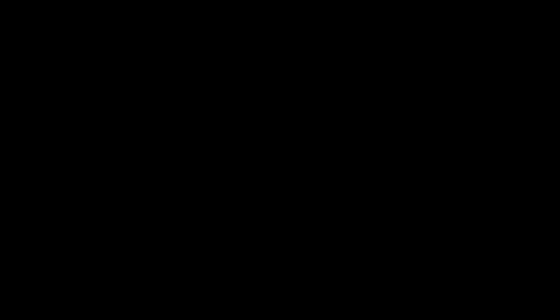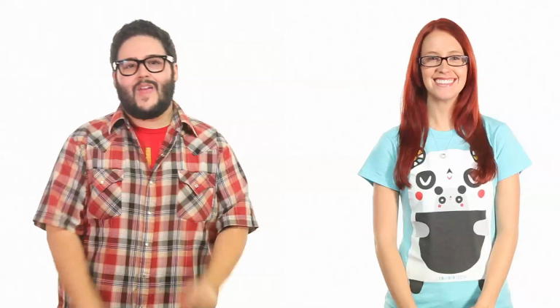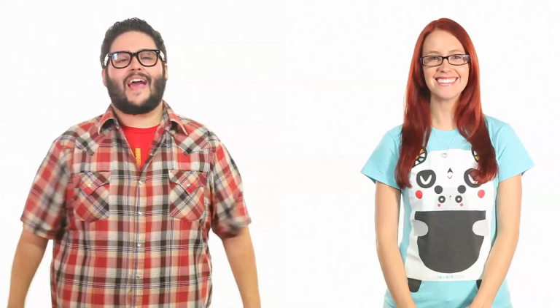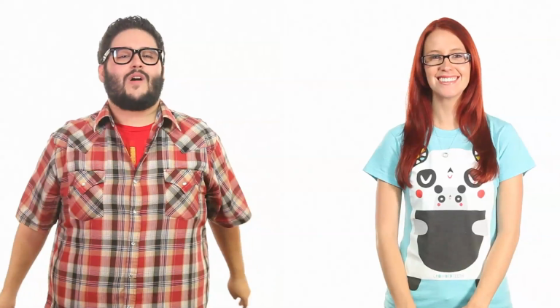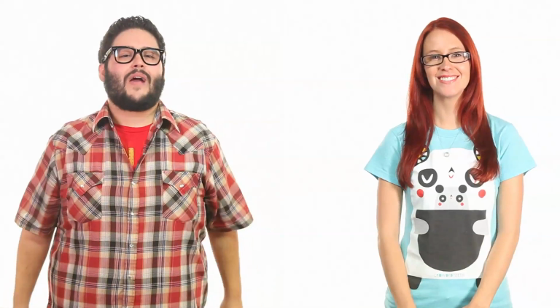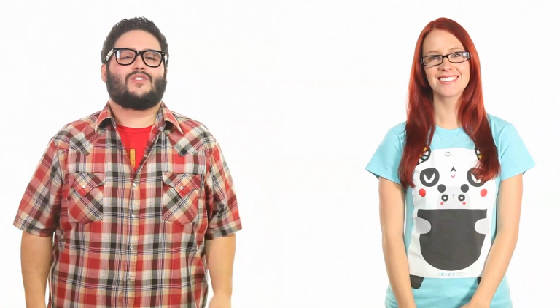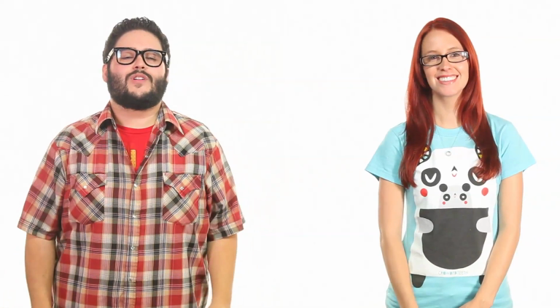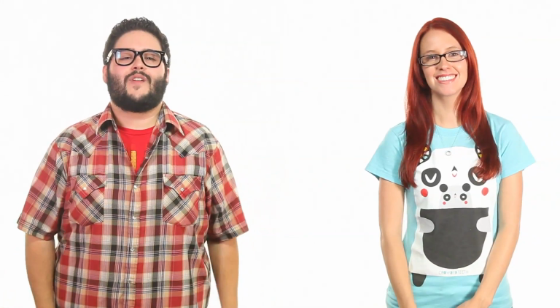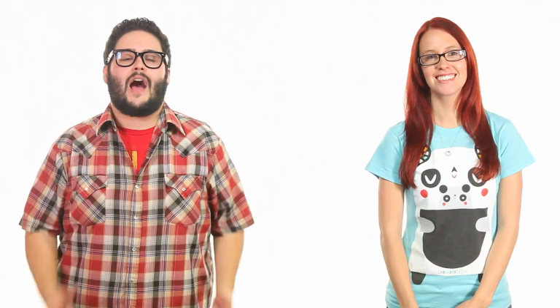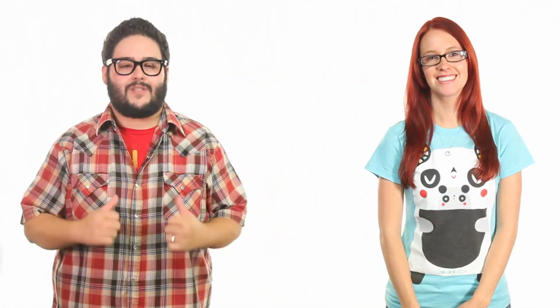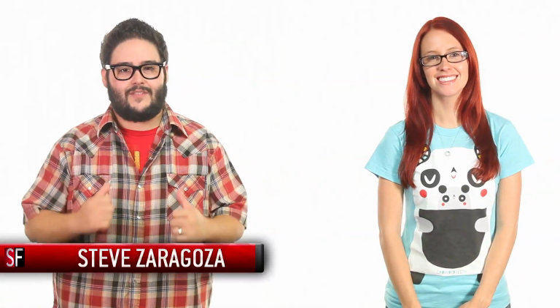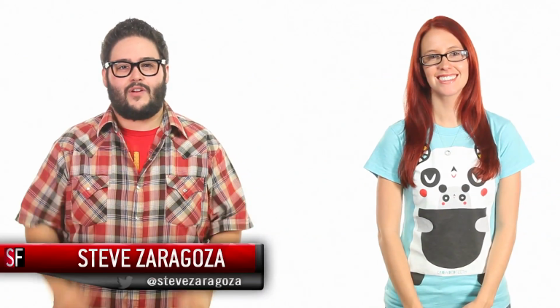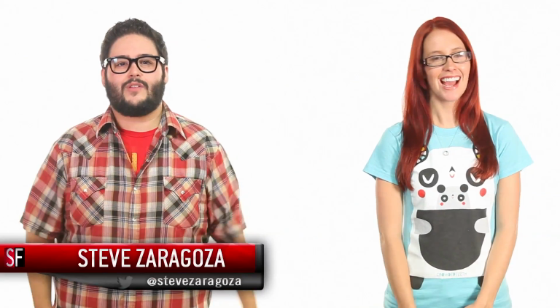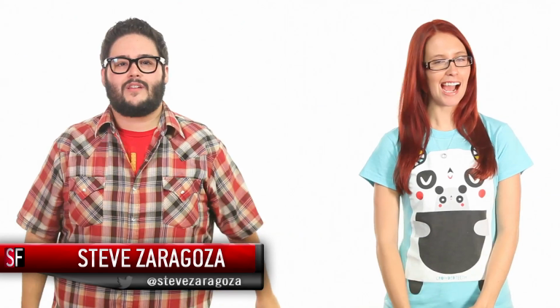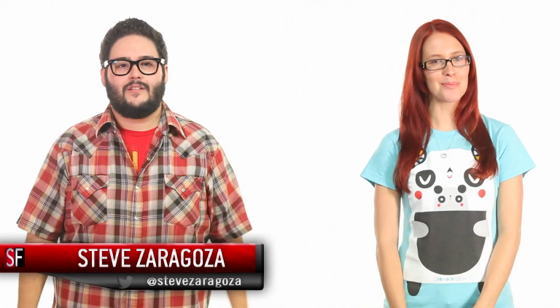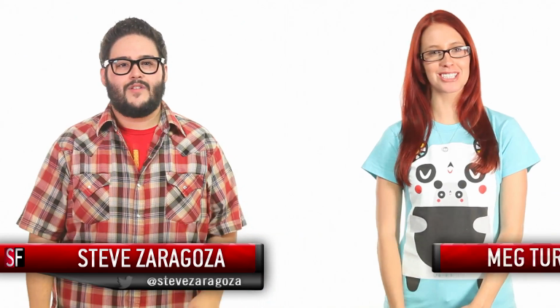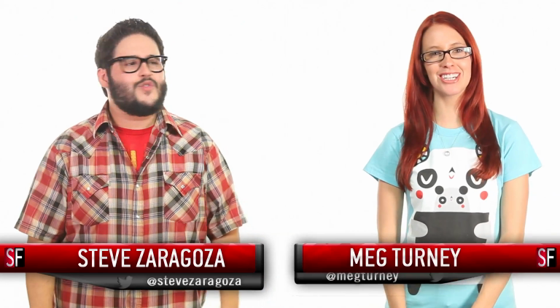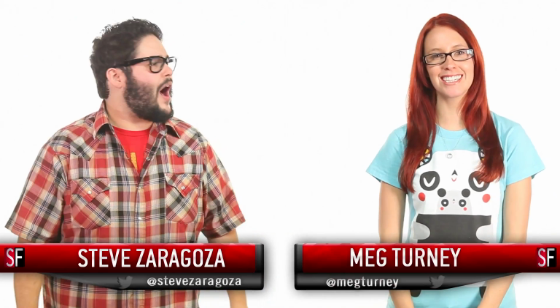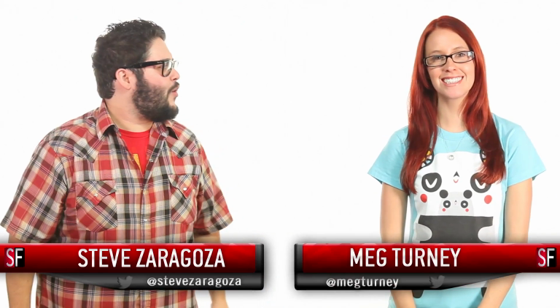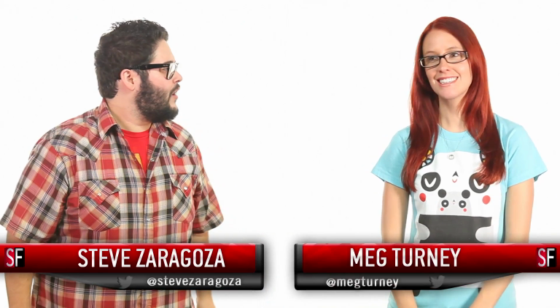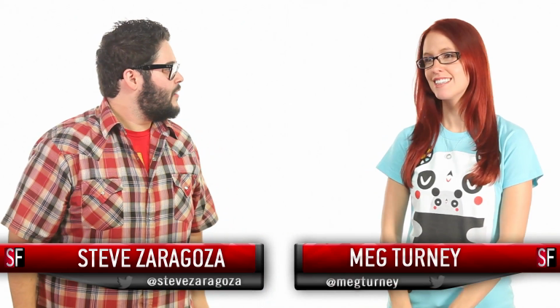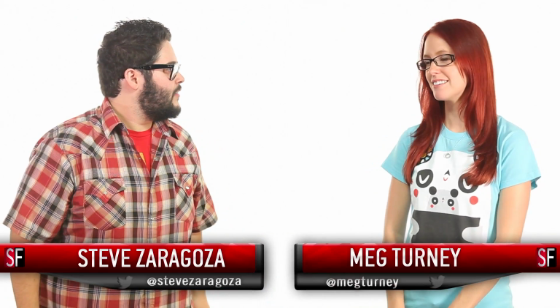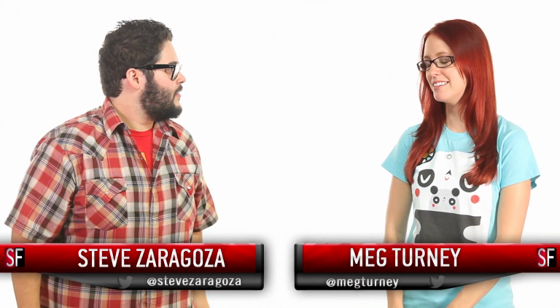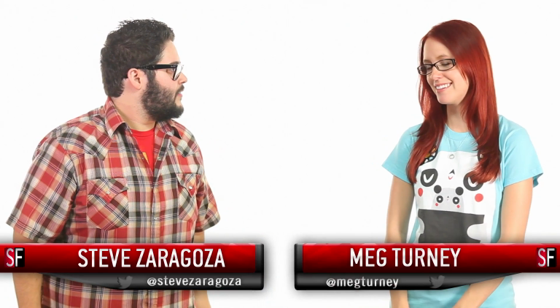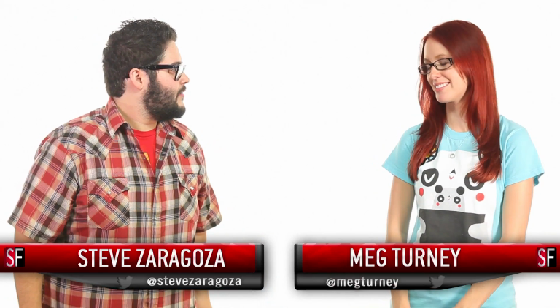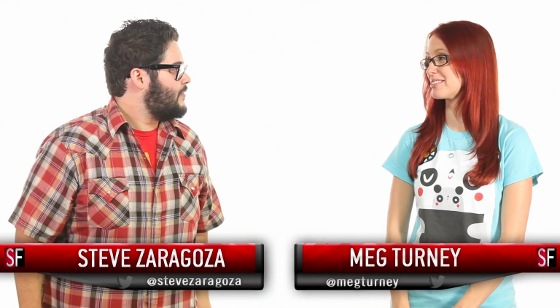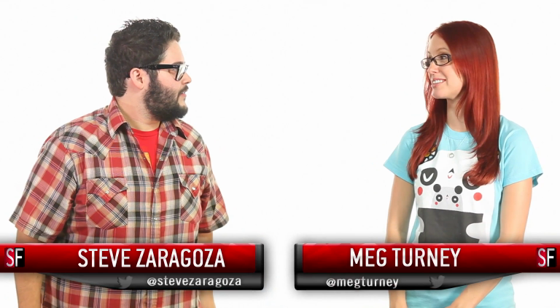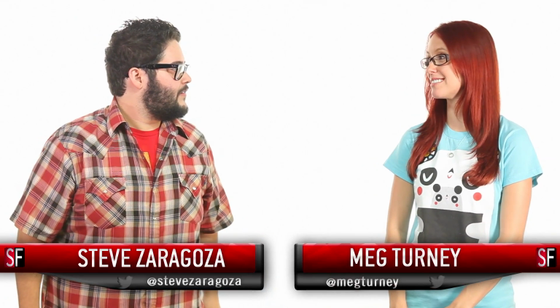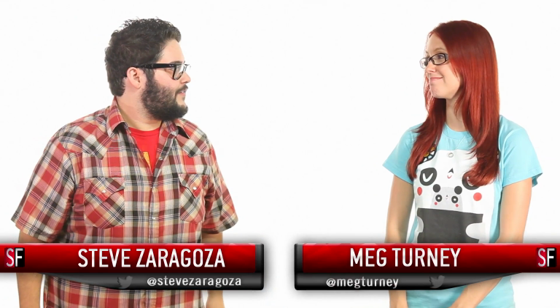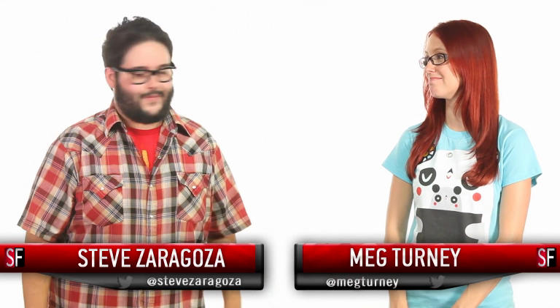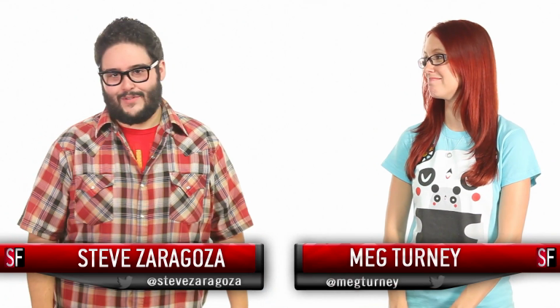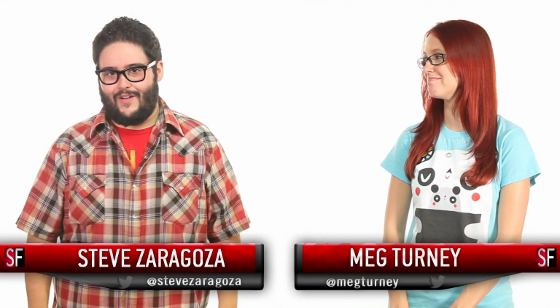Hey guys, welcome back to SourceFed. I'm Steve Zaragoza. I'm Meg Terny. No — that was rude. I'm sorry.